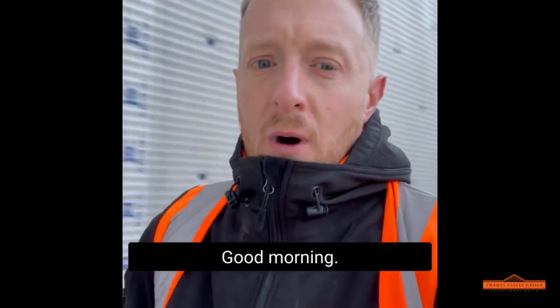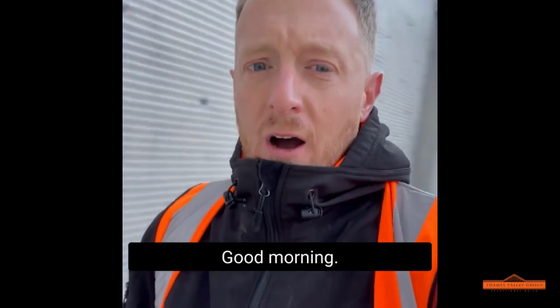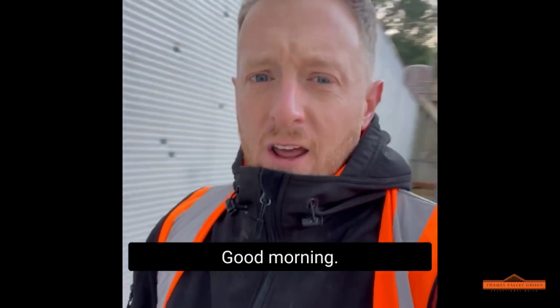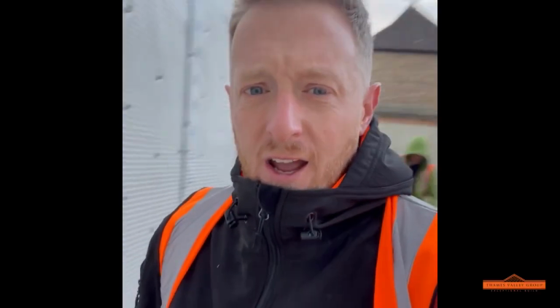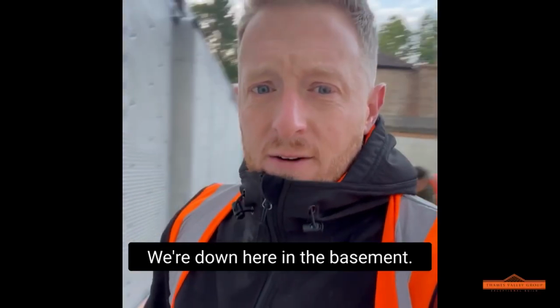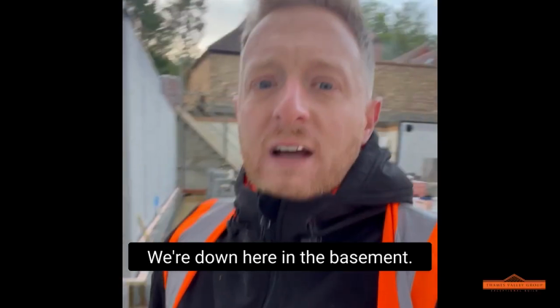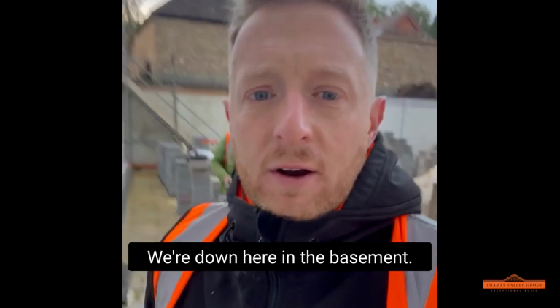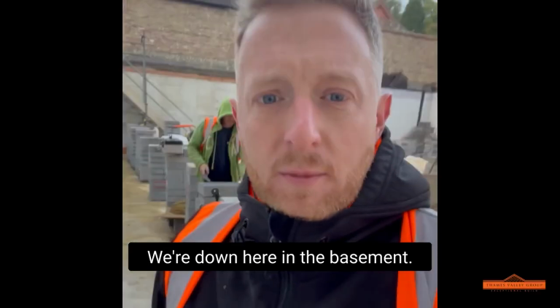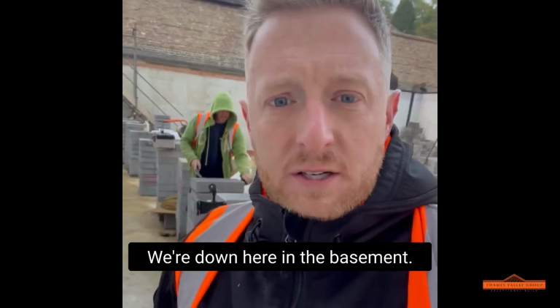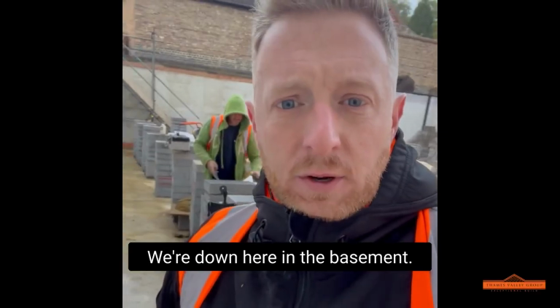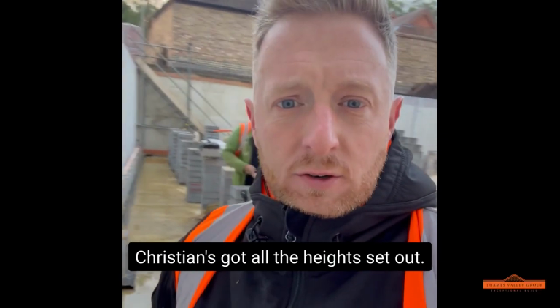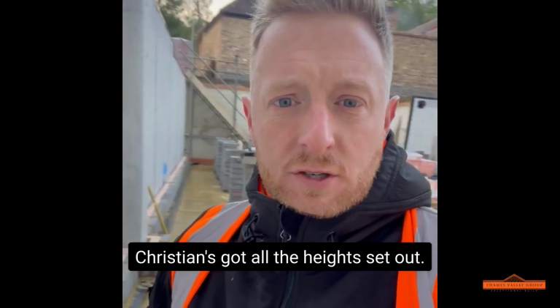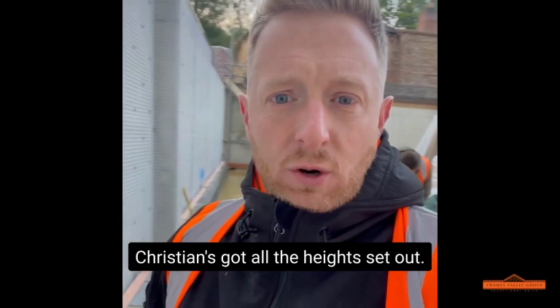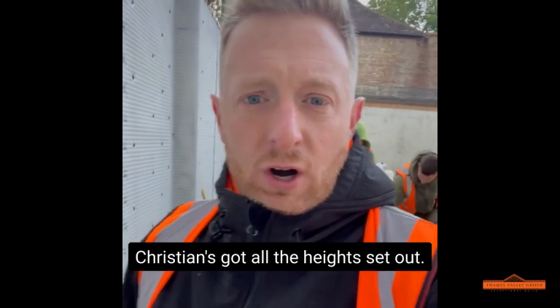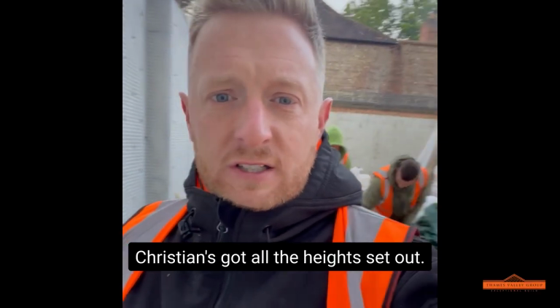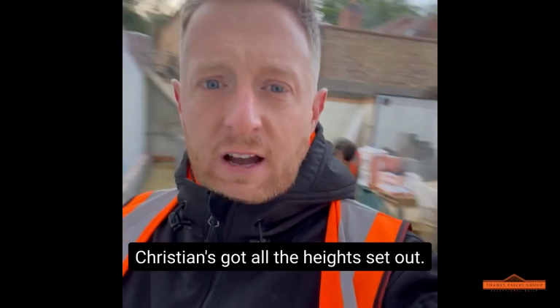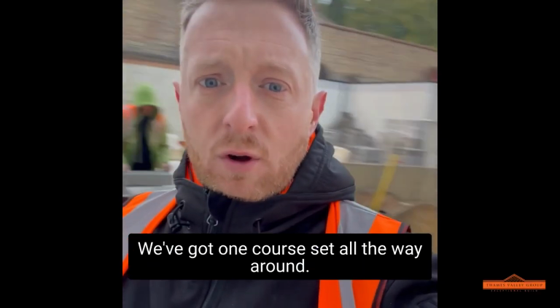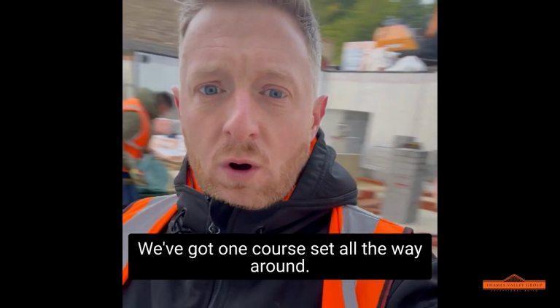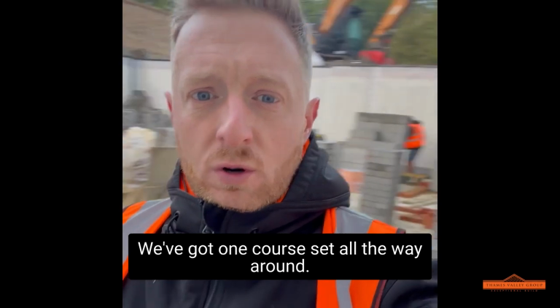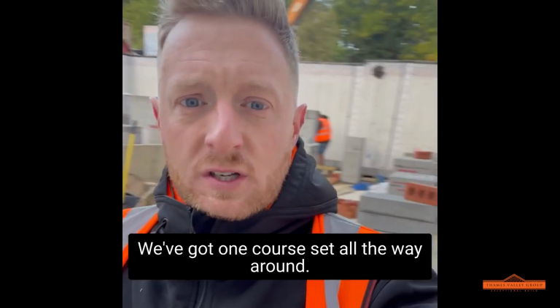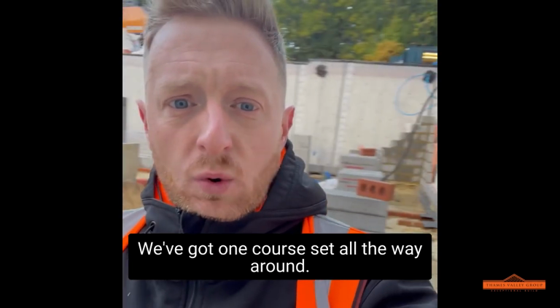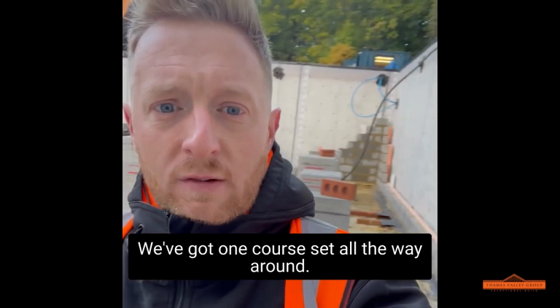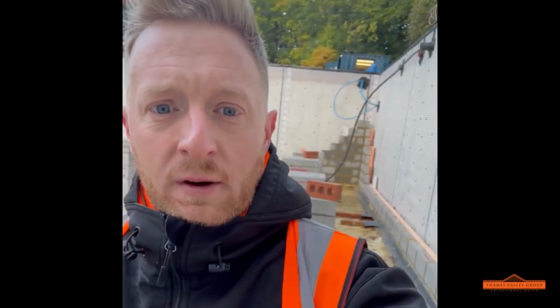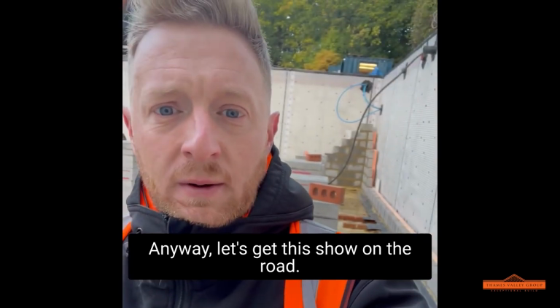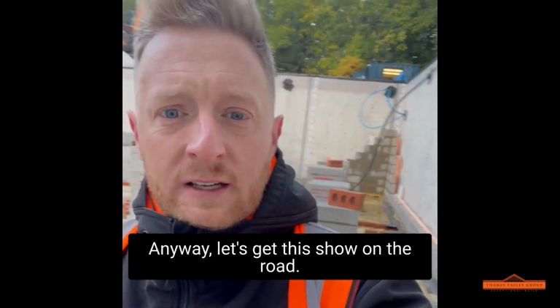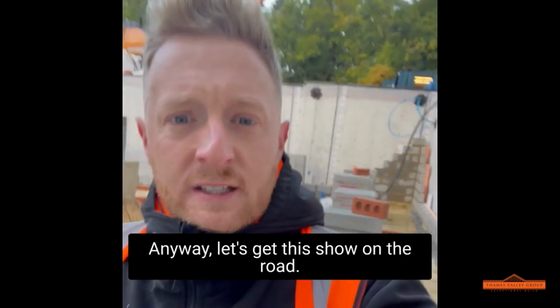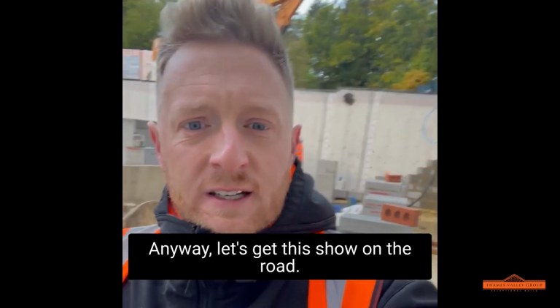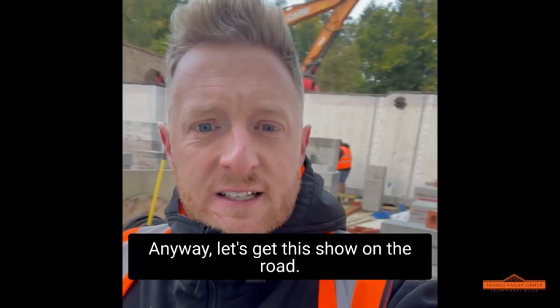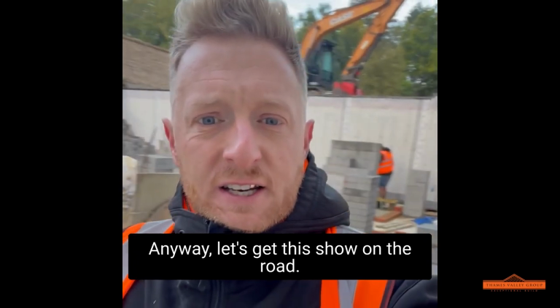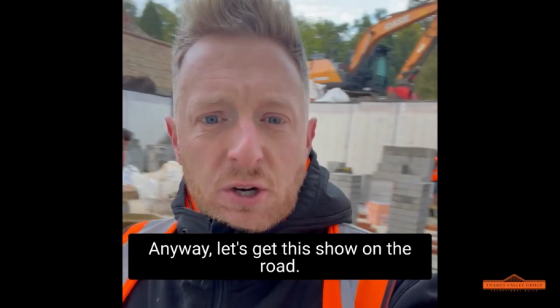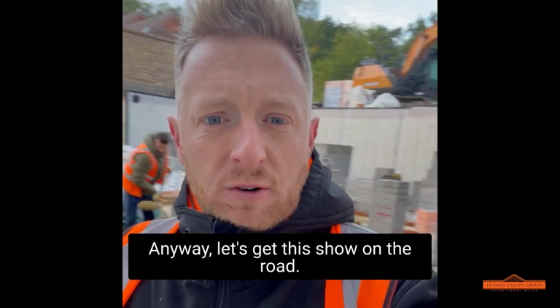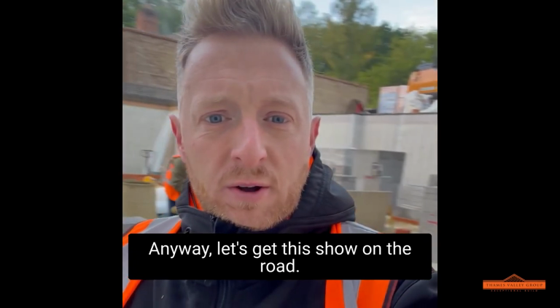Good morning - we're down here in the basement. Christian's got all the heights set out and we've got one course set all the way around. Anyway, let's get this show on the road.